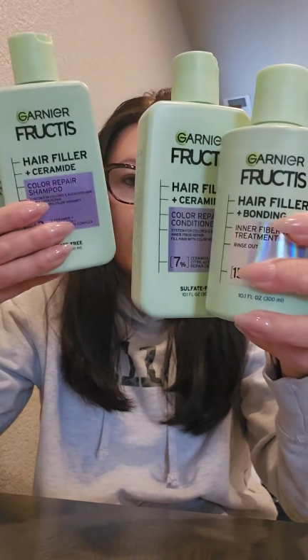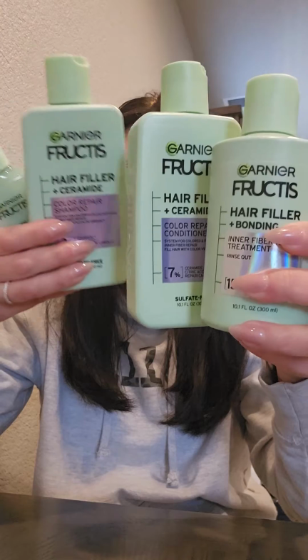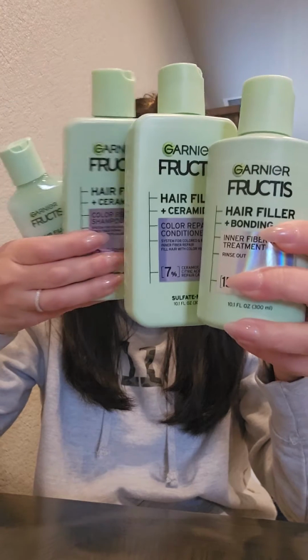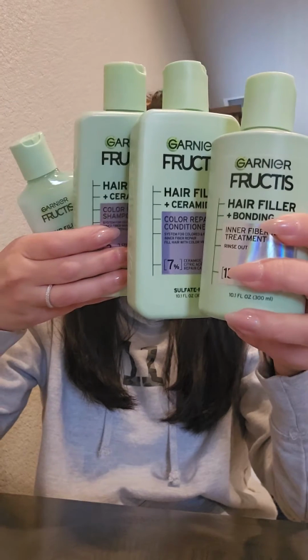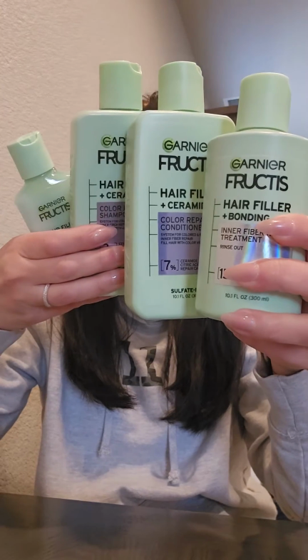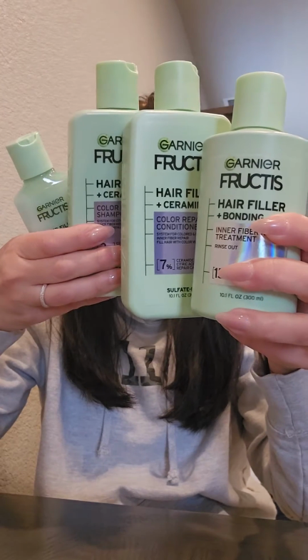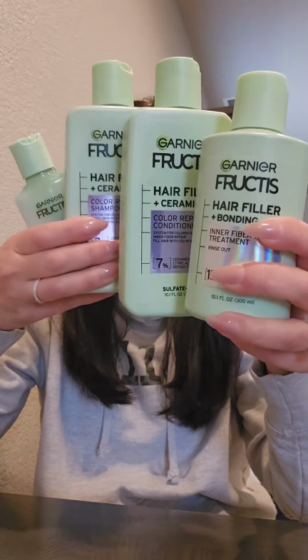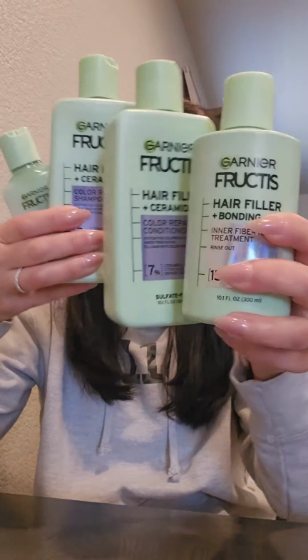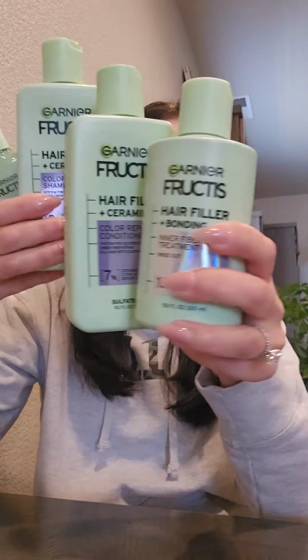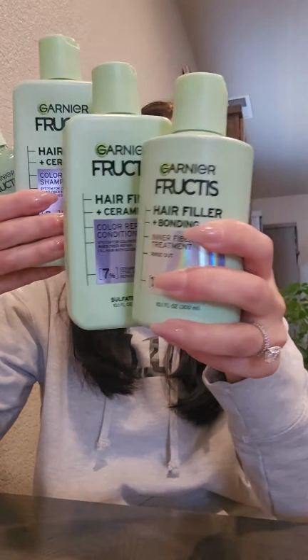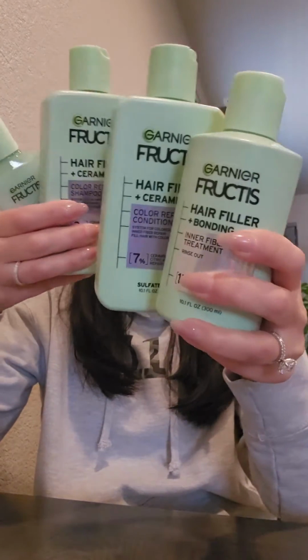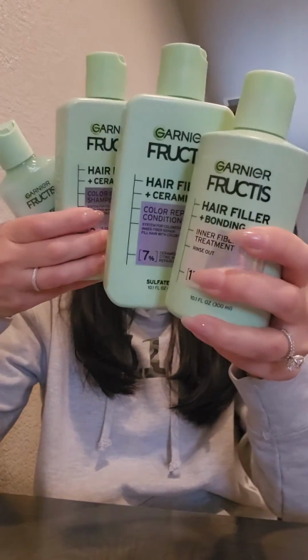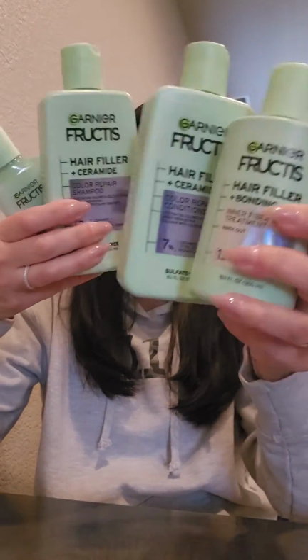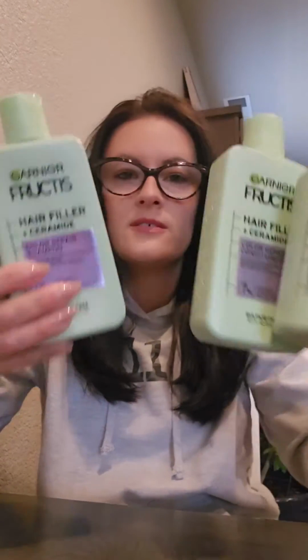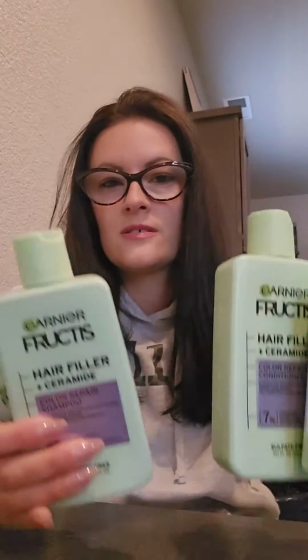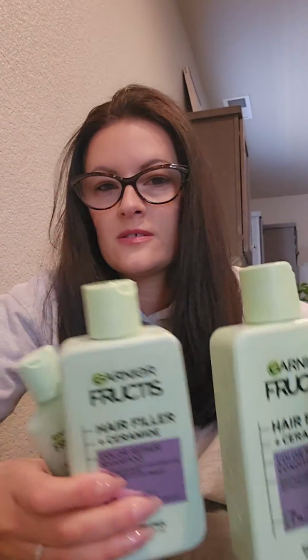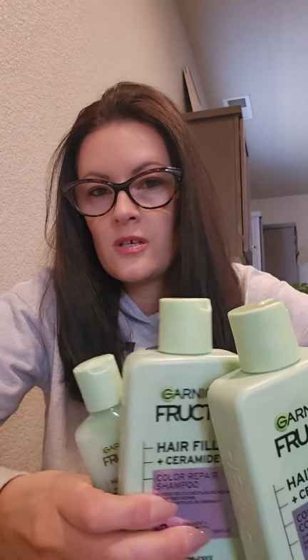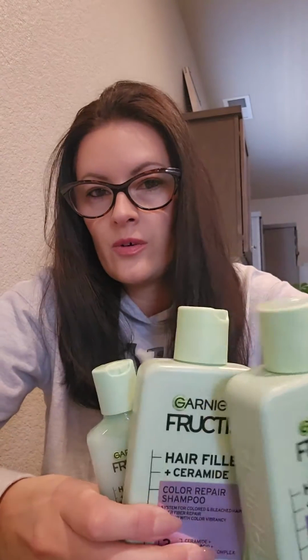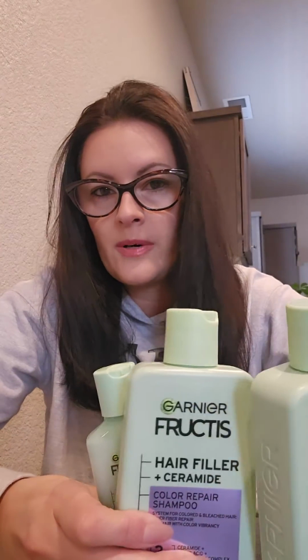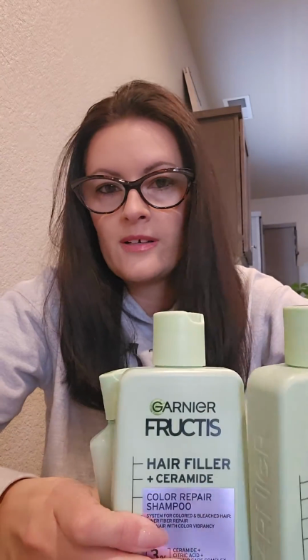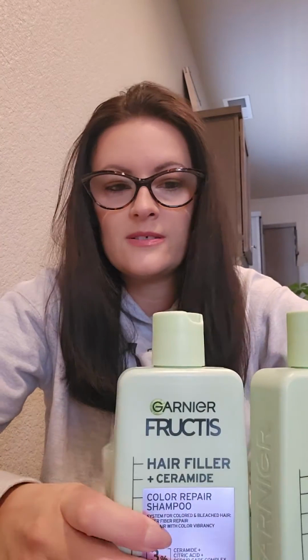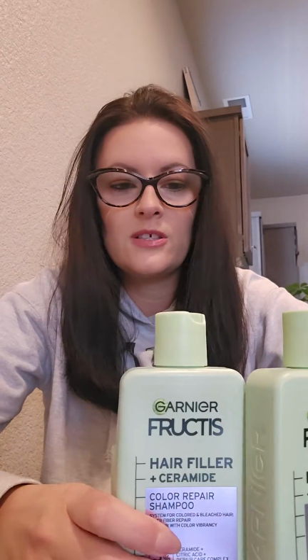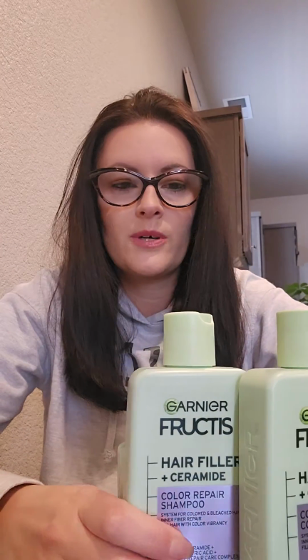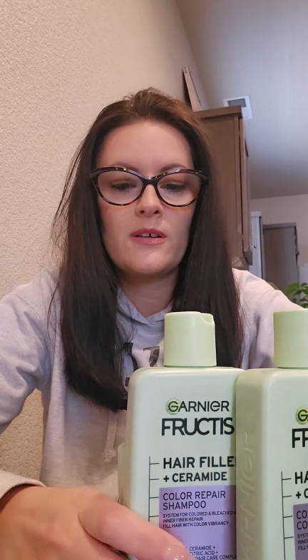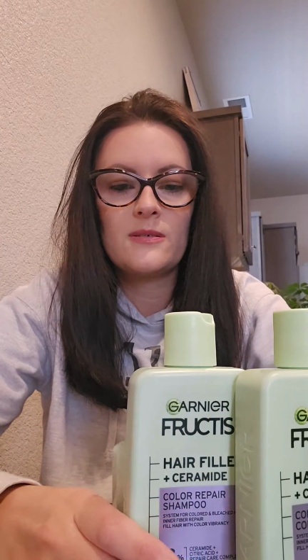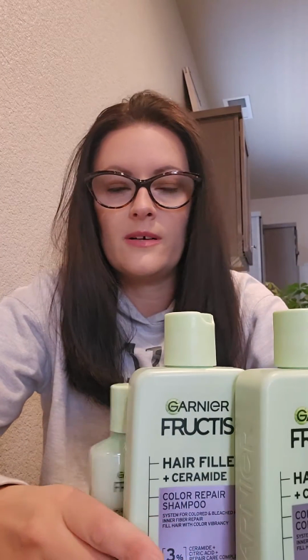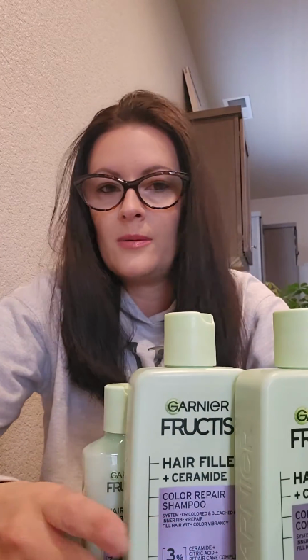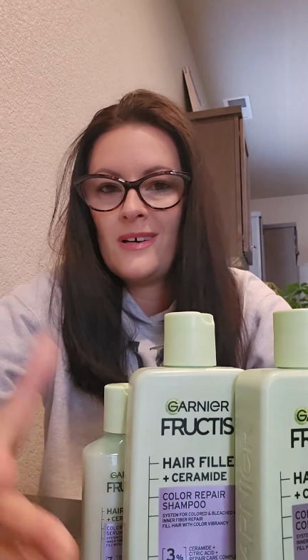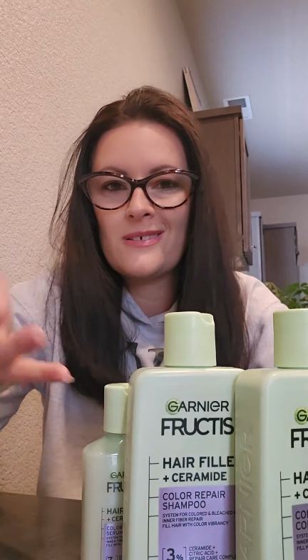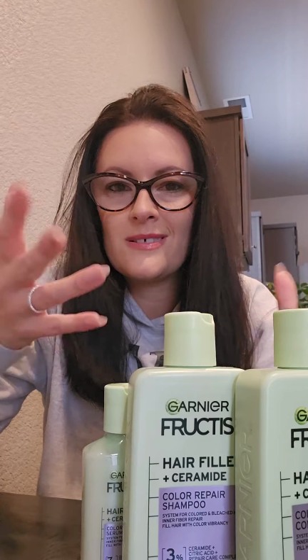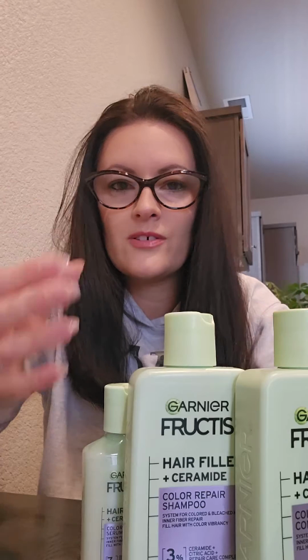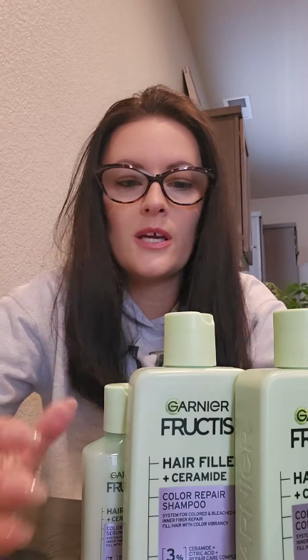The full system is going to be about $36 to $40, with each product about $8, give or take.